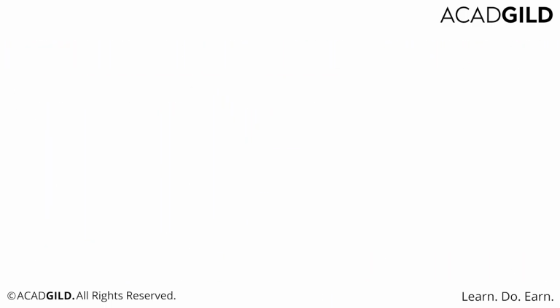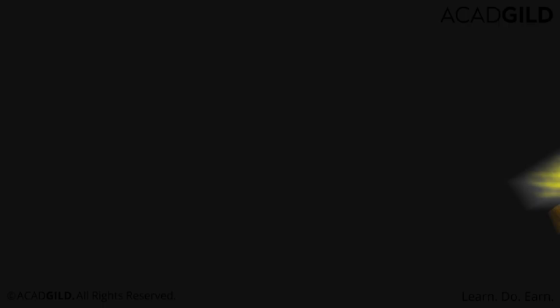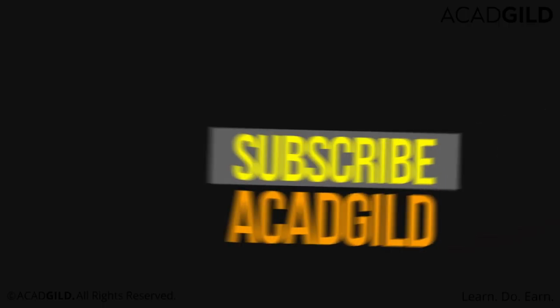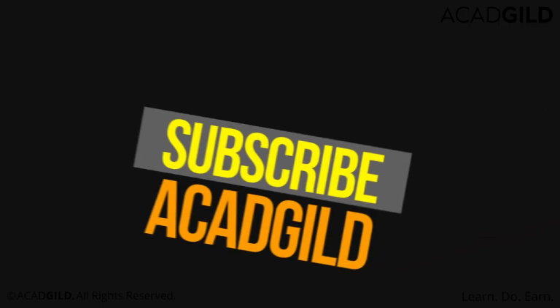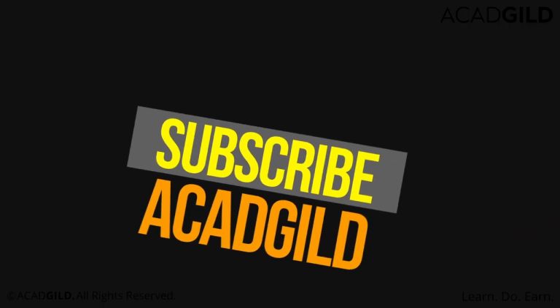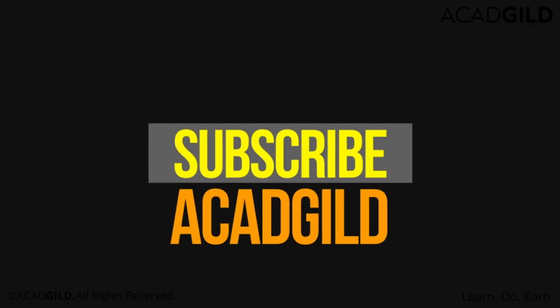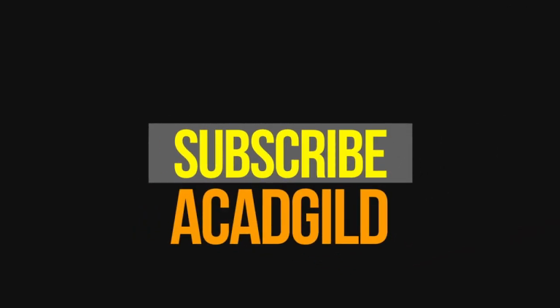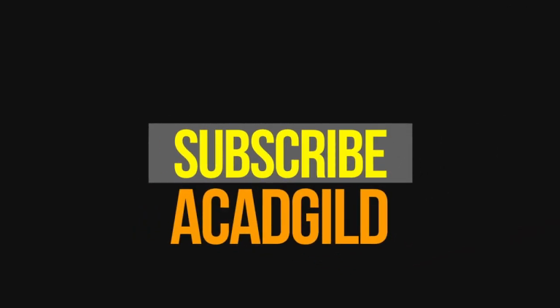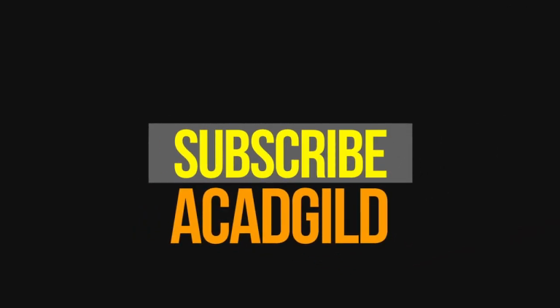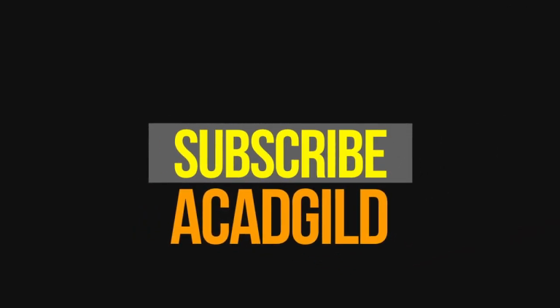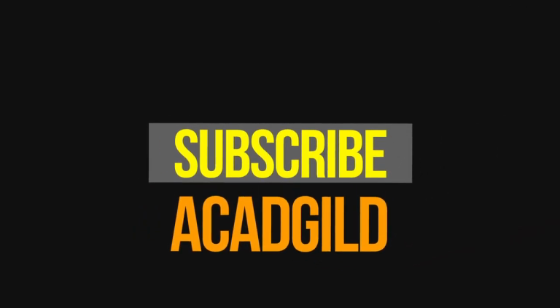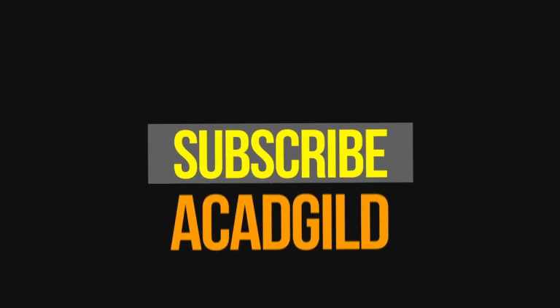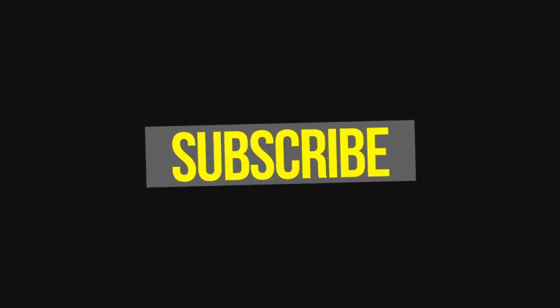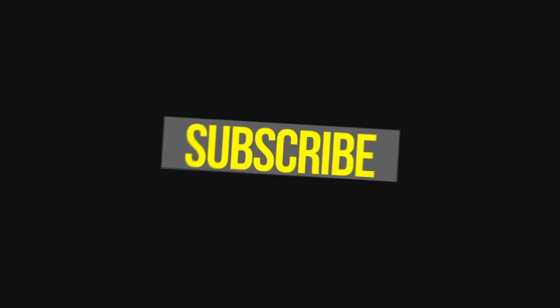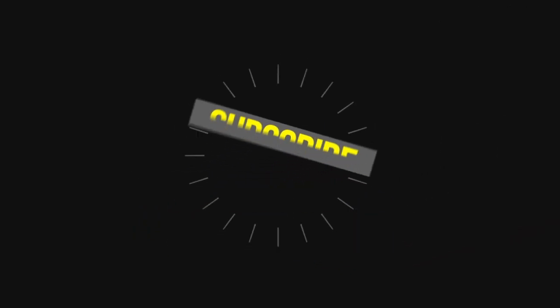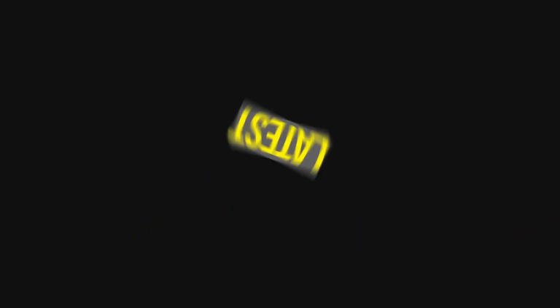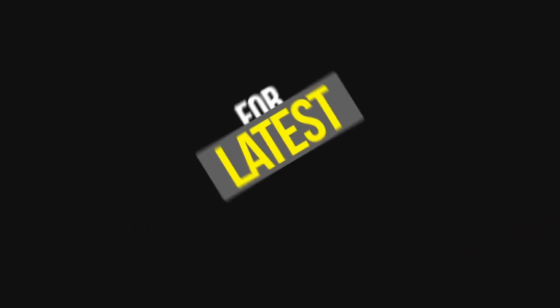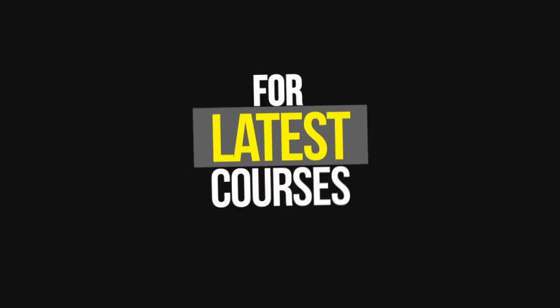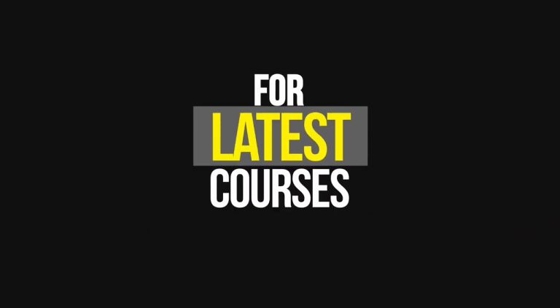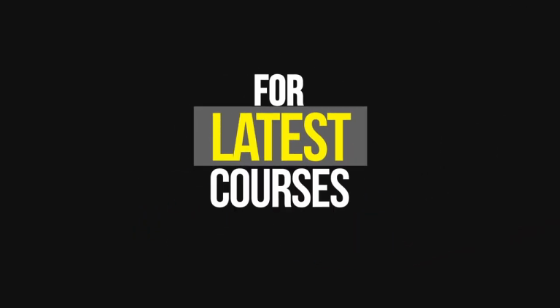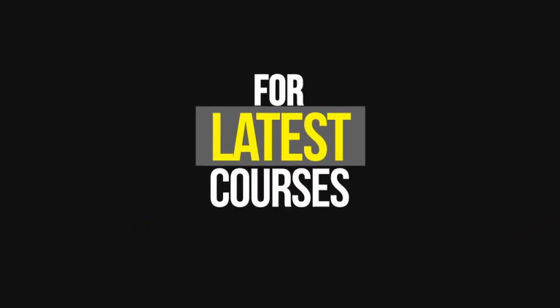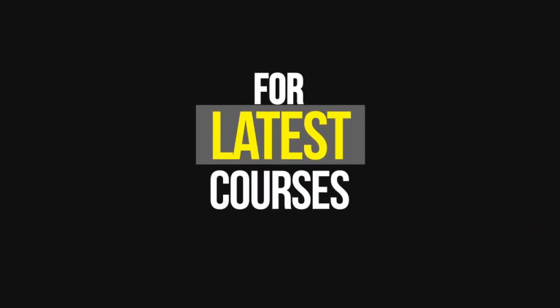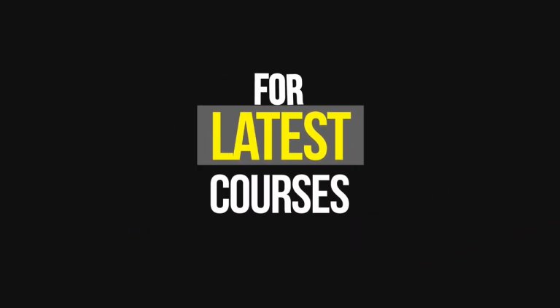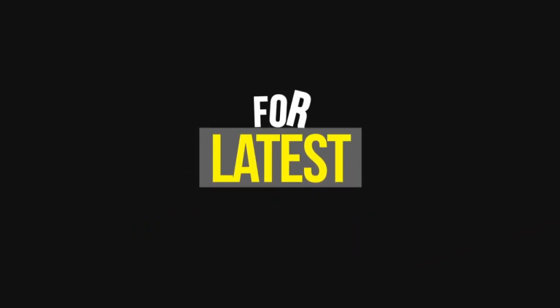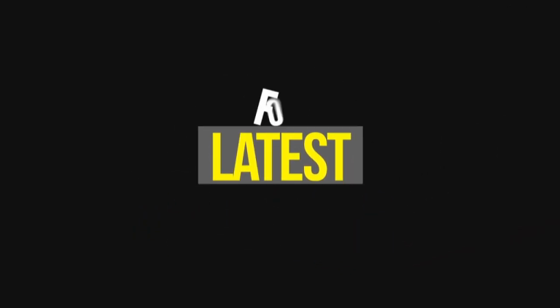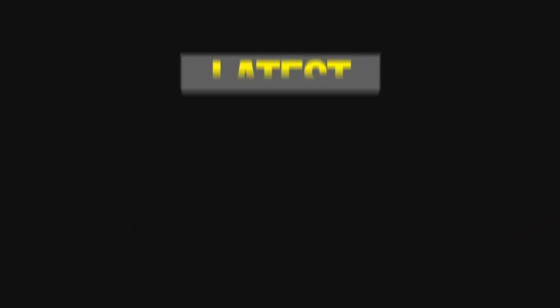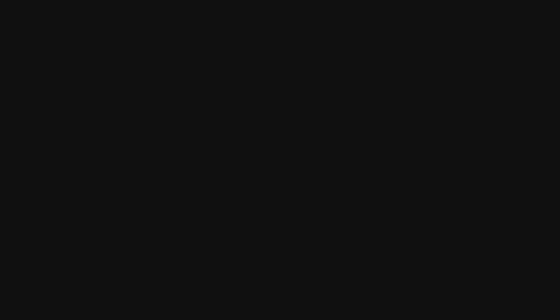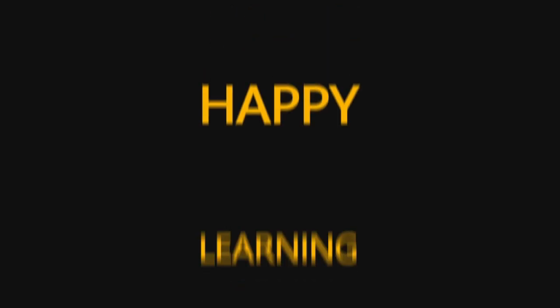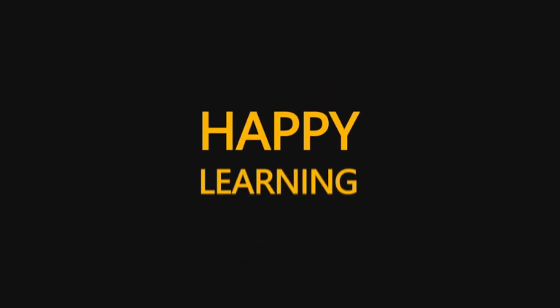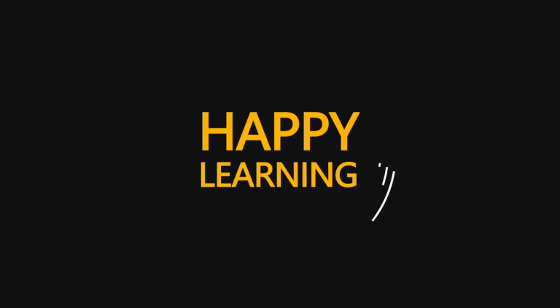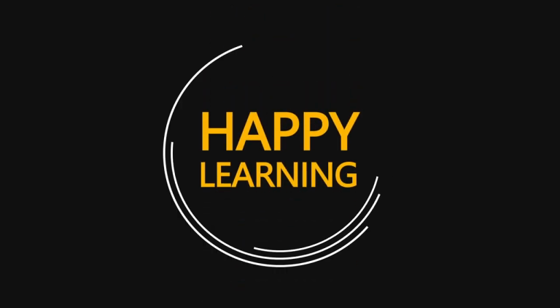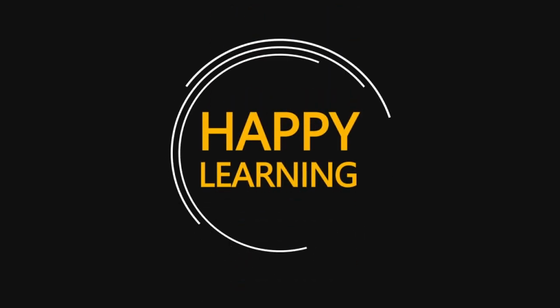Don't forget to subscribe to our YouTube channel to get more updates on our latest courses. Happy learning!